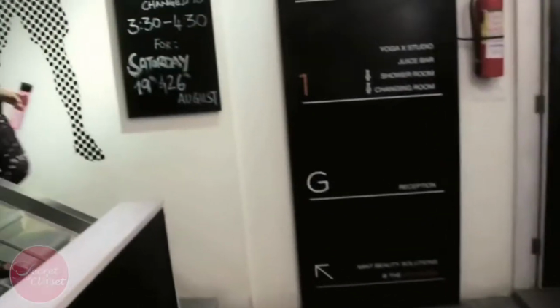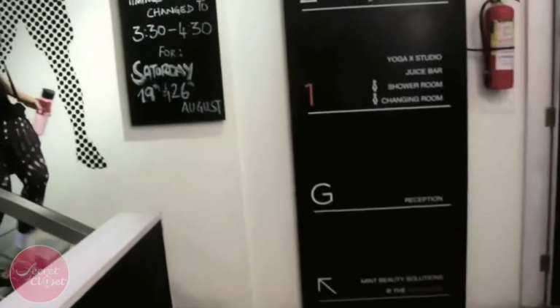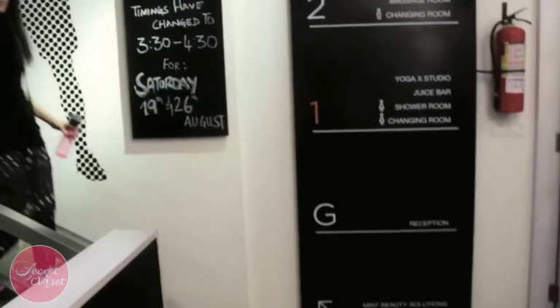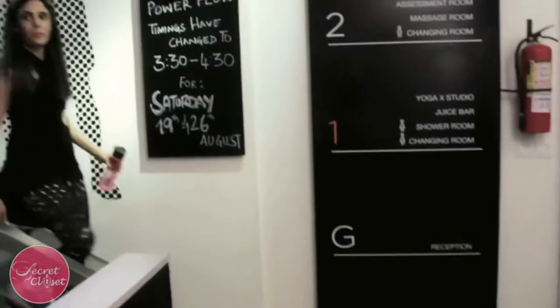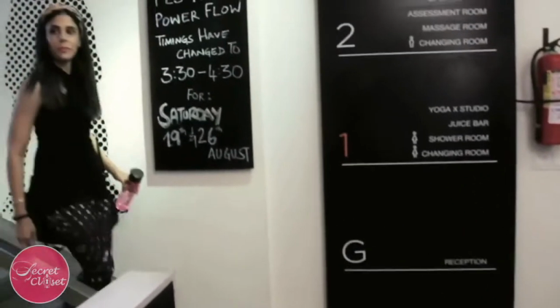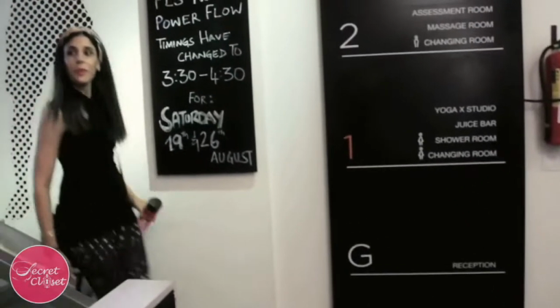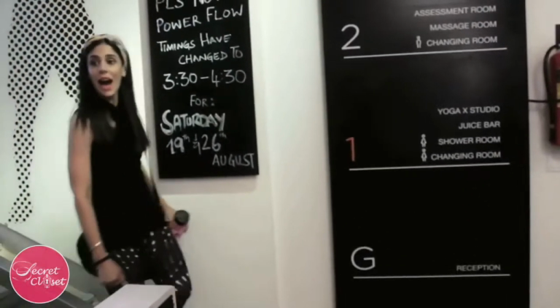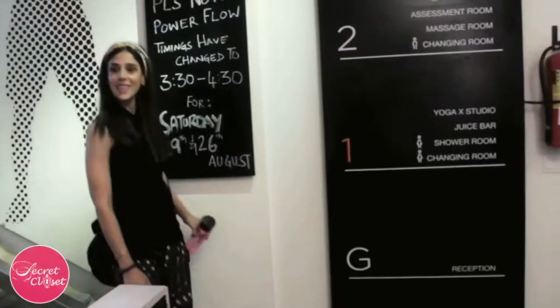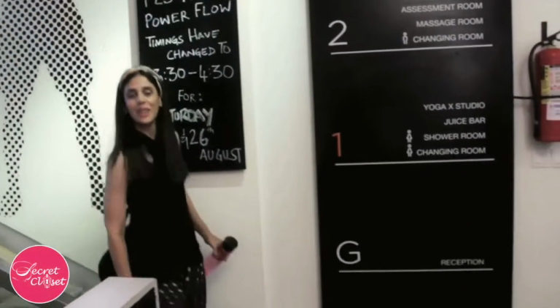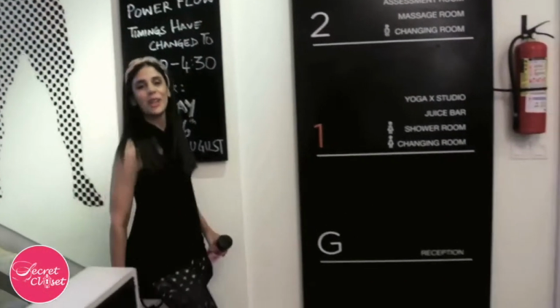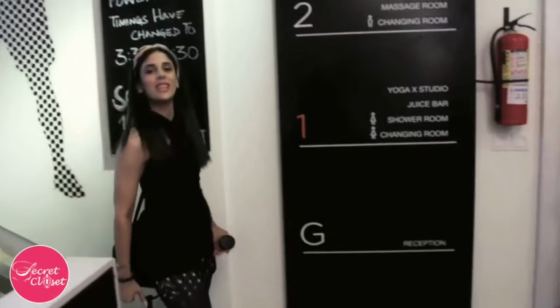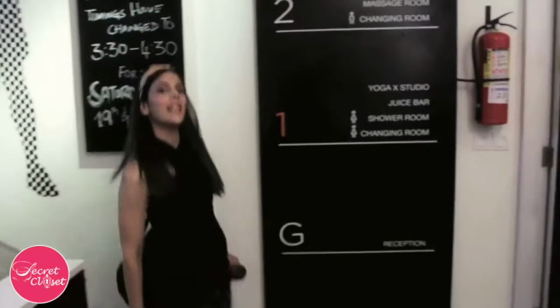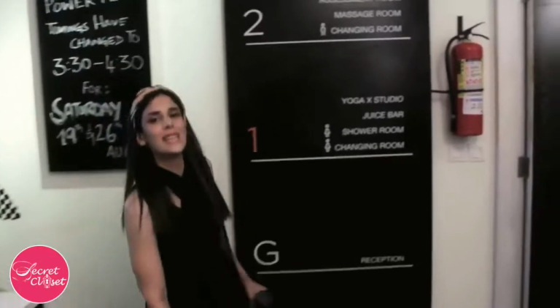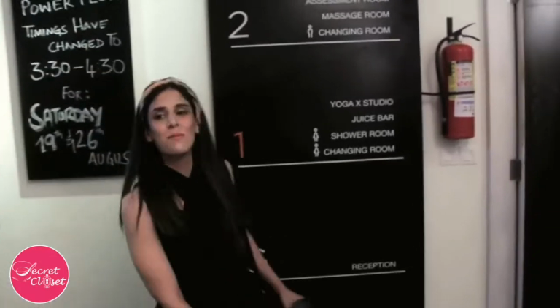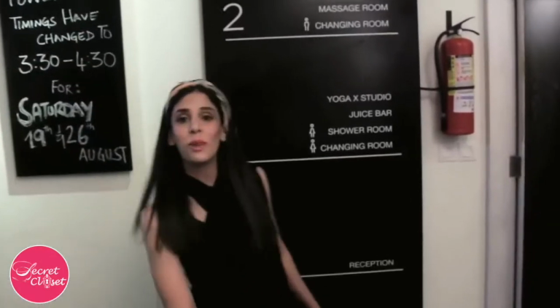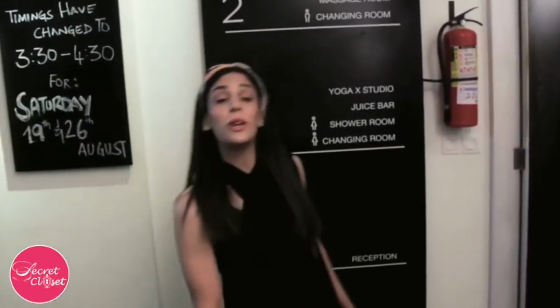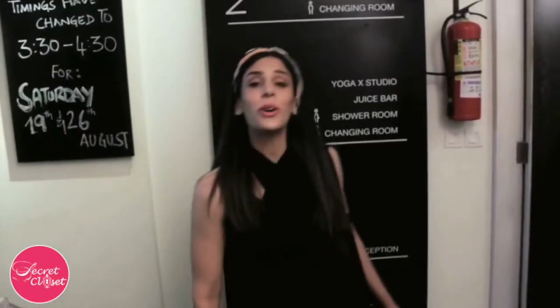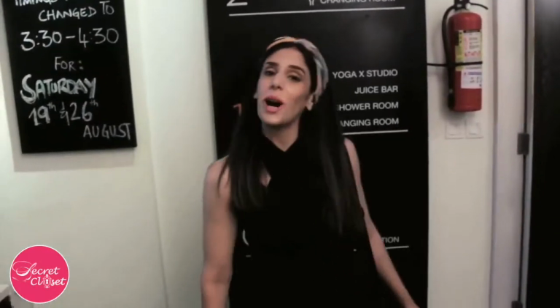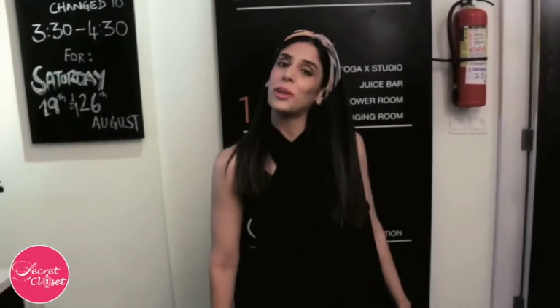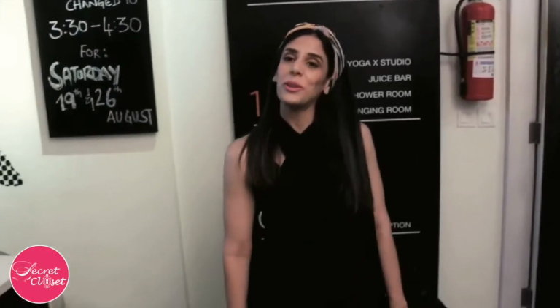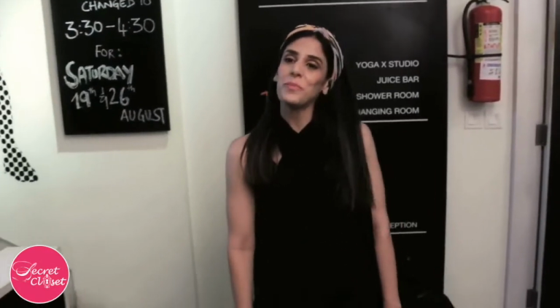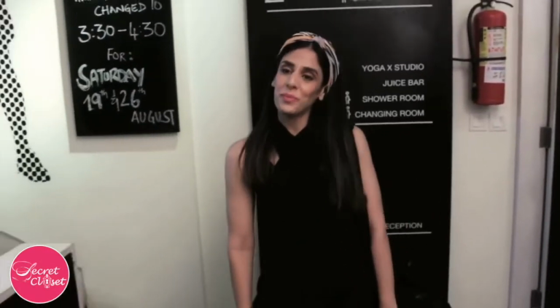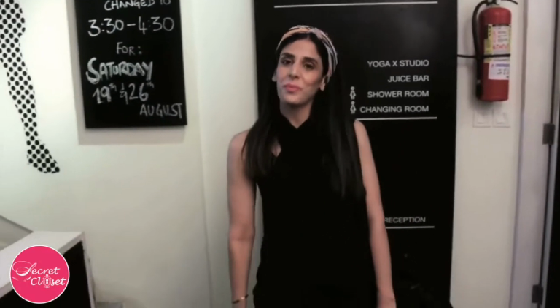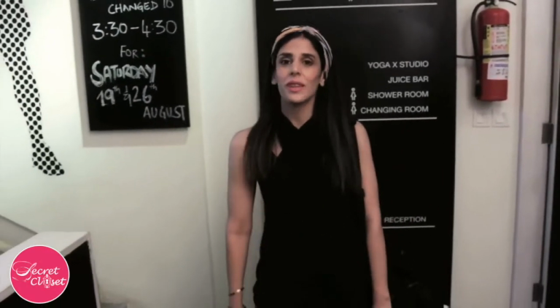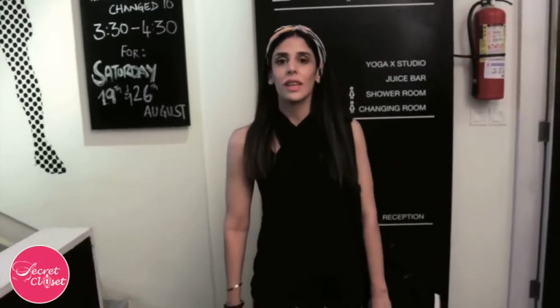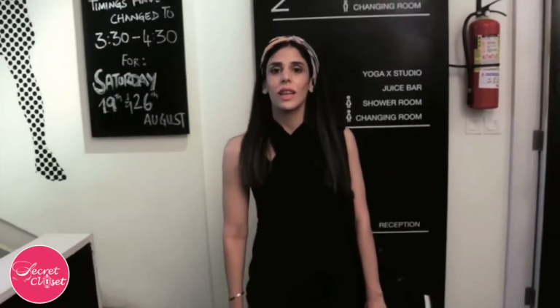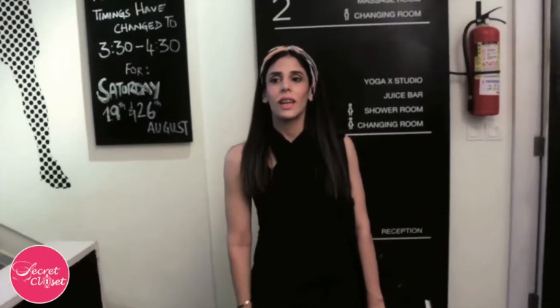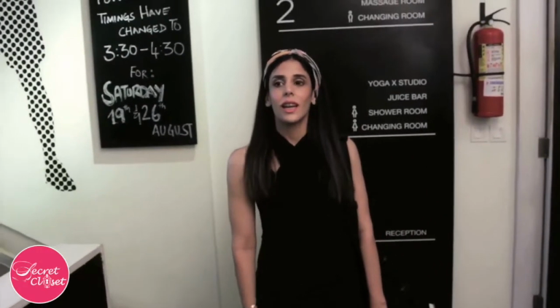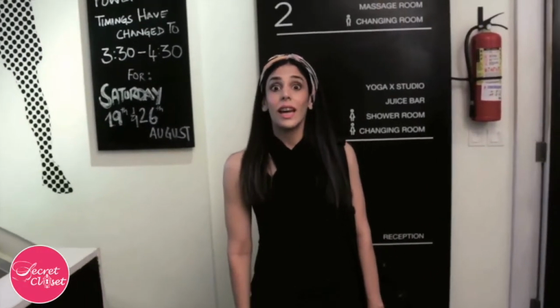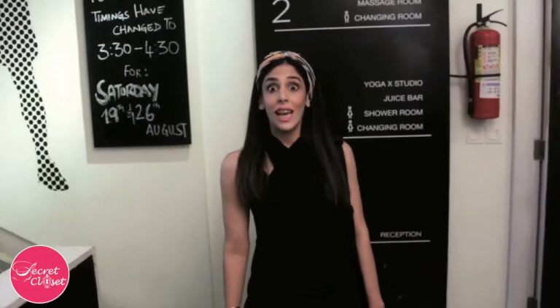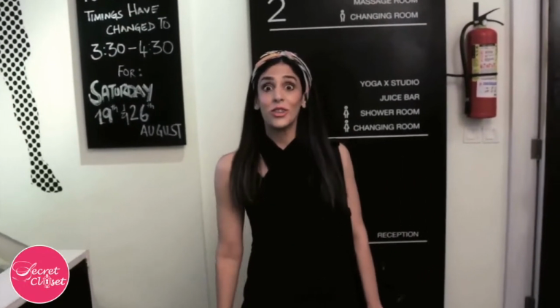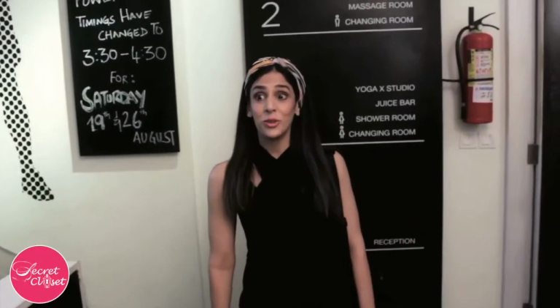Oh, hi Selina! Hi, Secret Closet! How are you? Good, how are you? I hope you have time for our questions. Yes, sure.